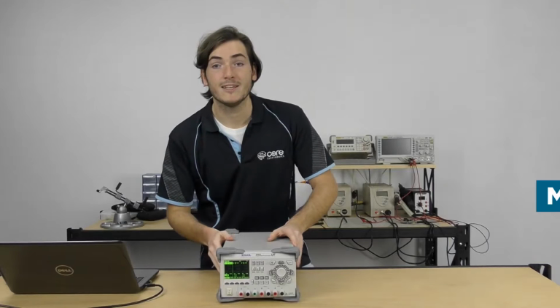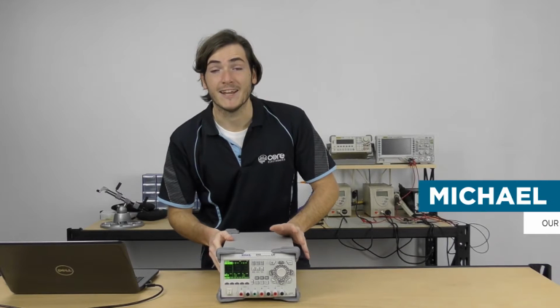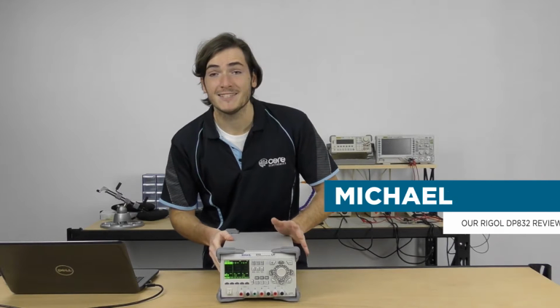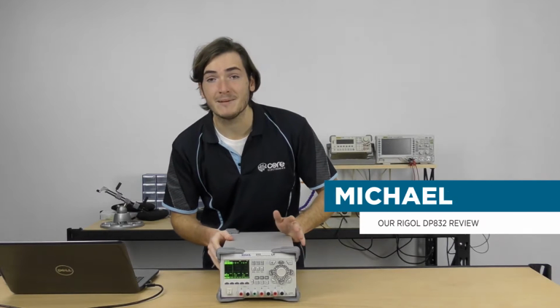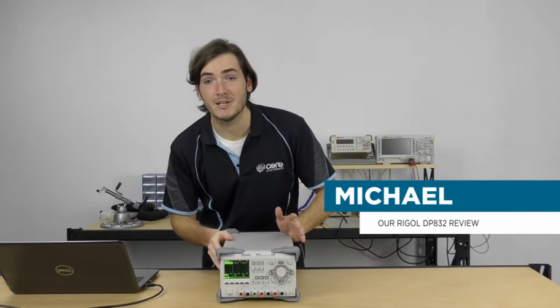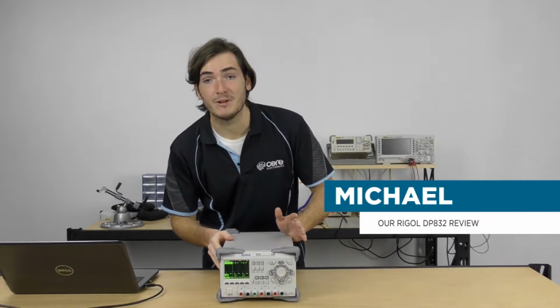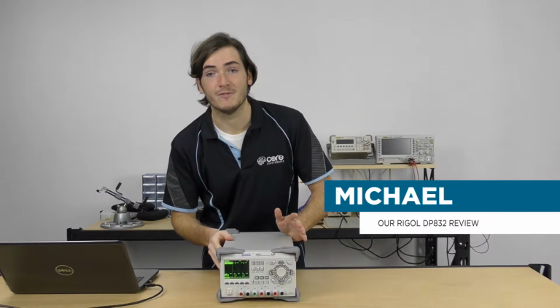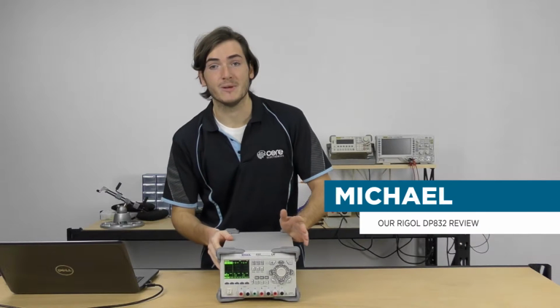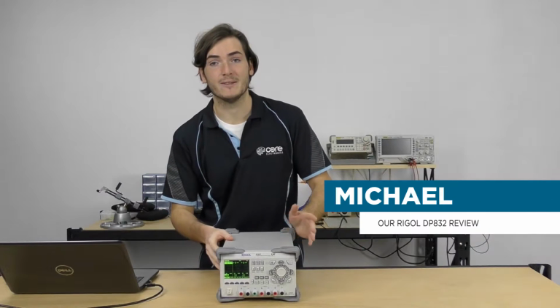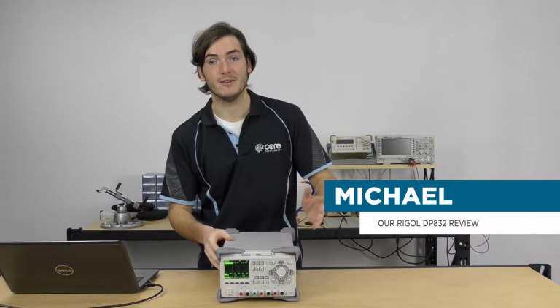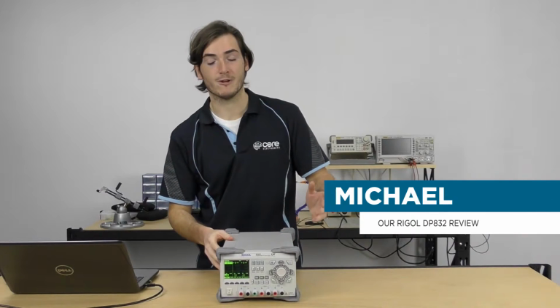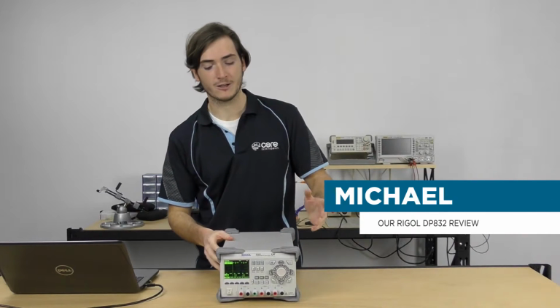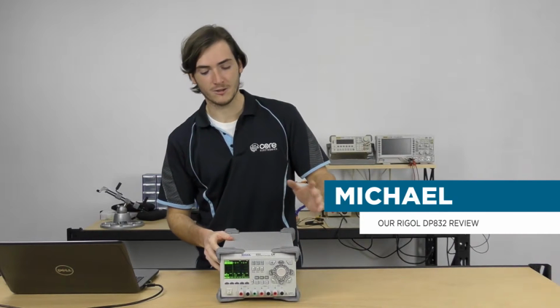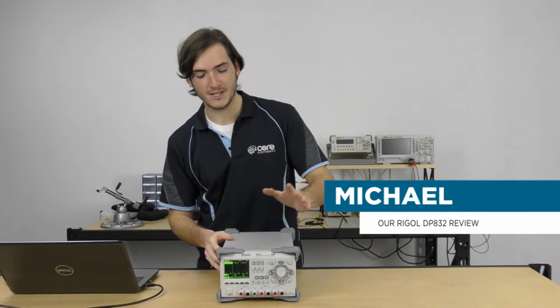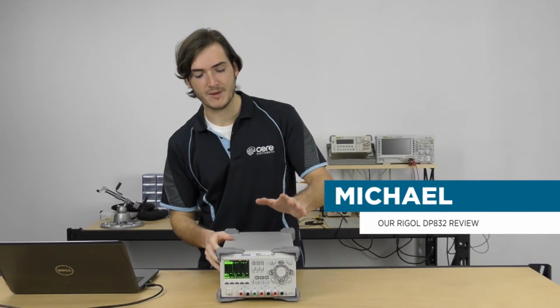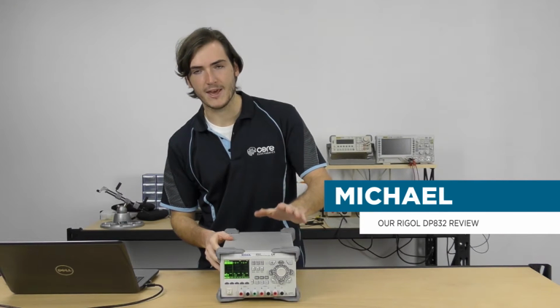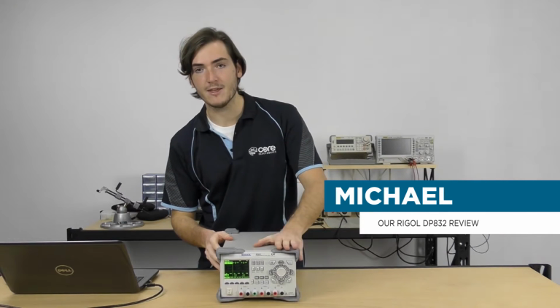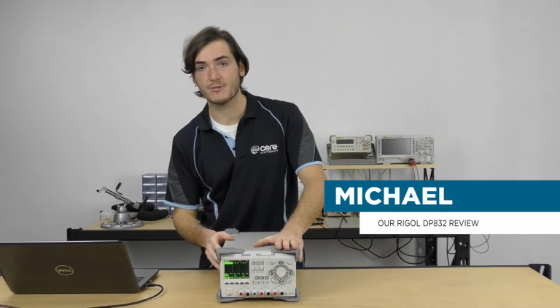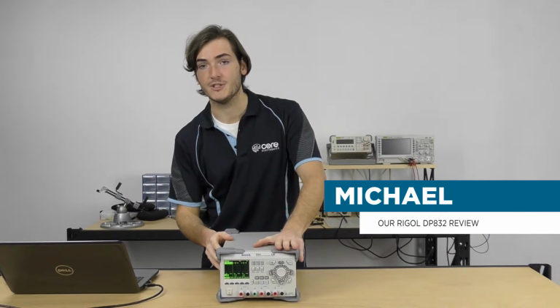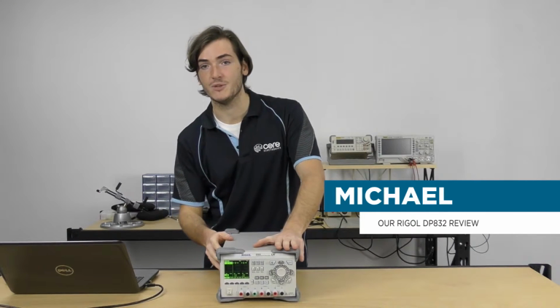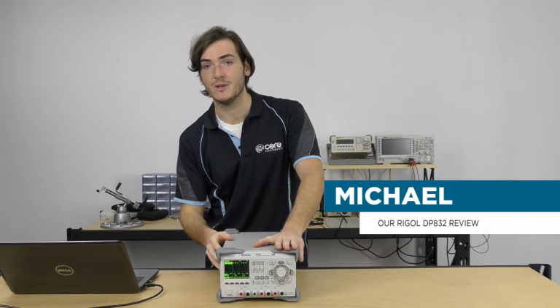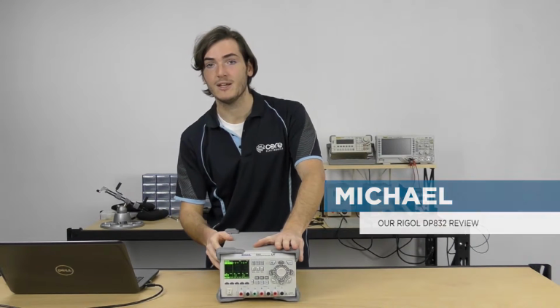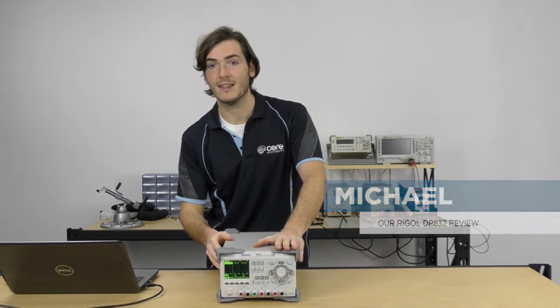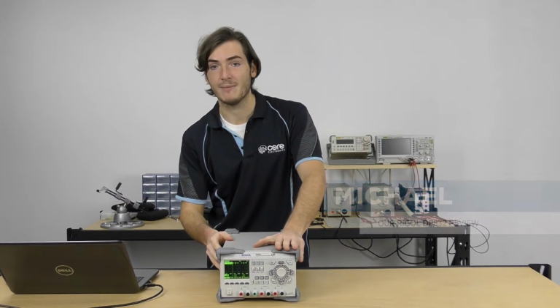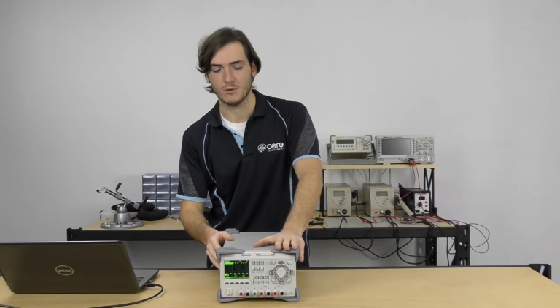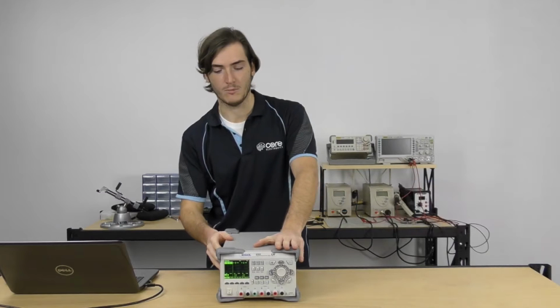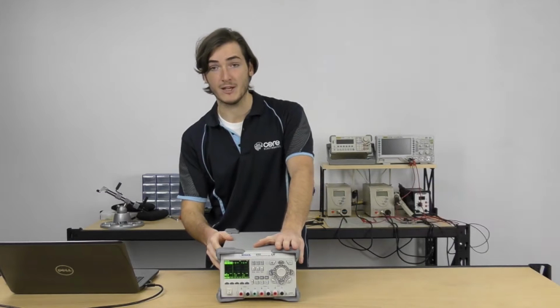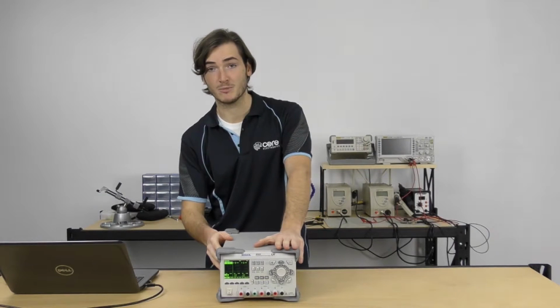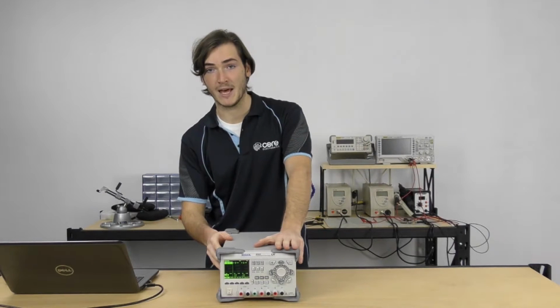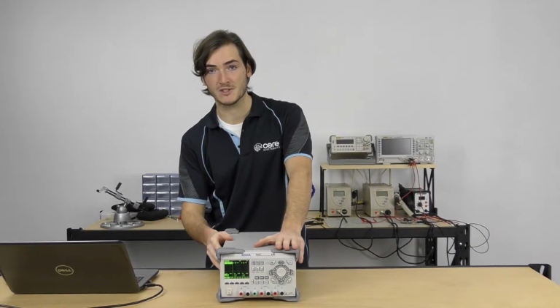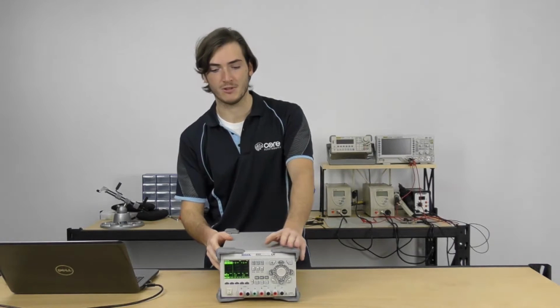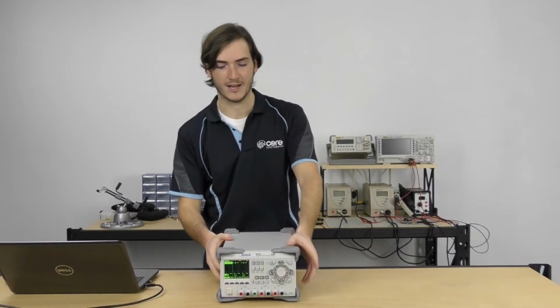G'day, today I'm going to be reviewing the Rigol DP832 lab or bench power supply.